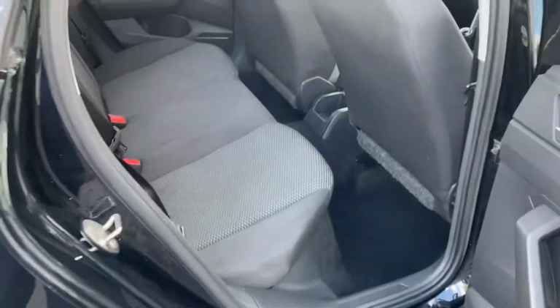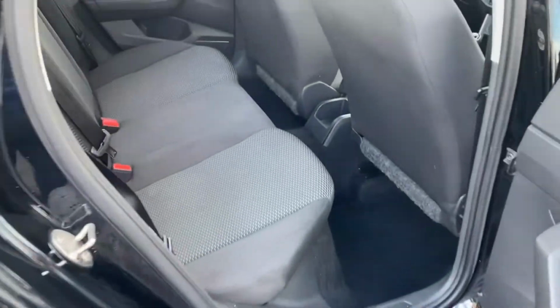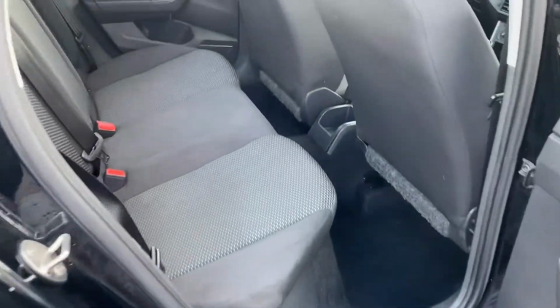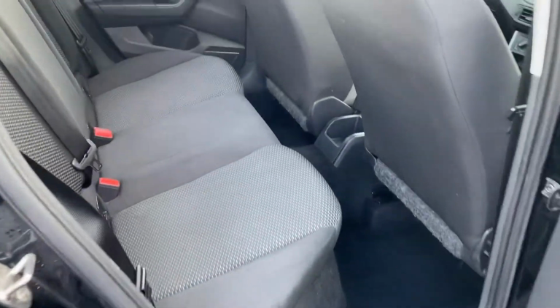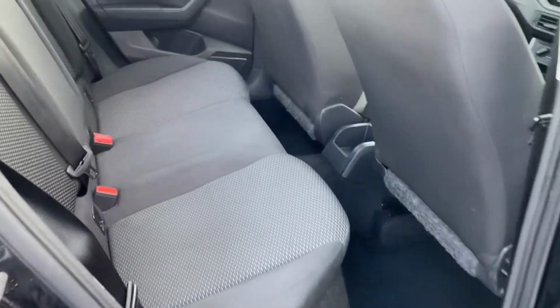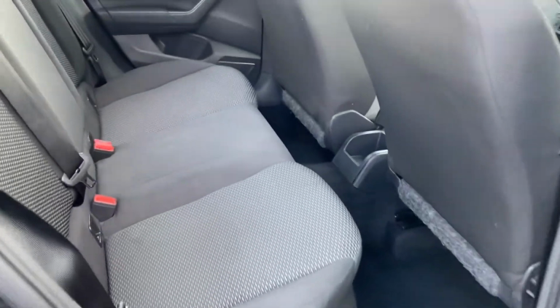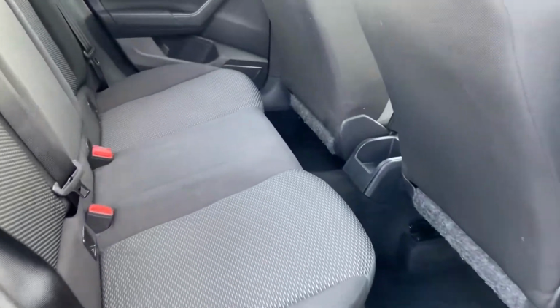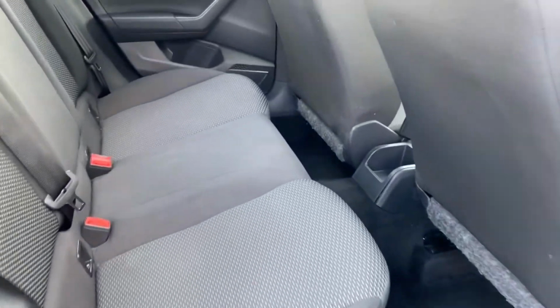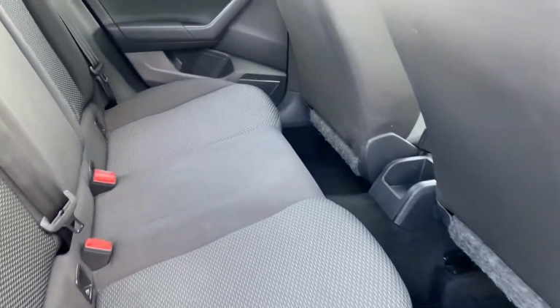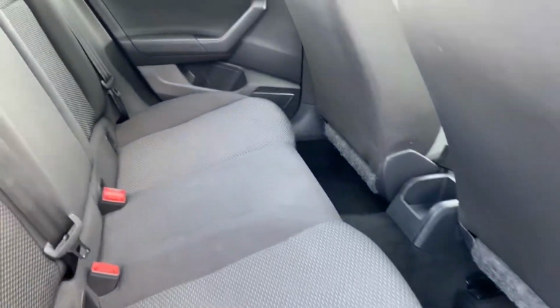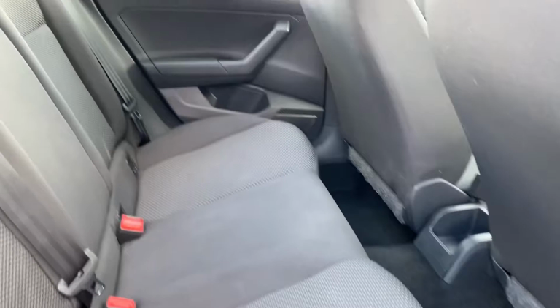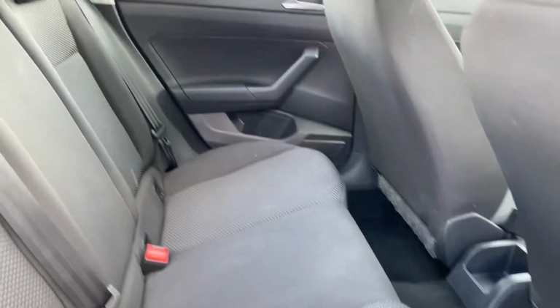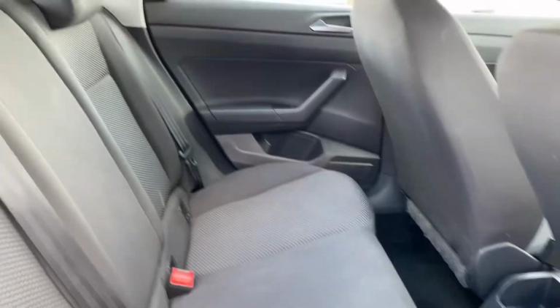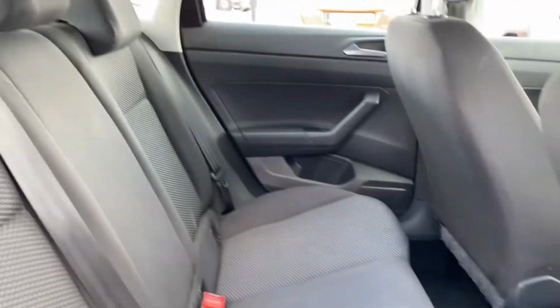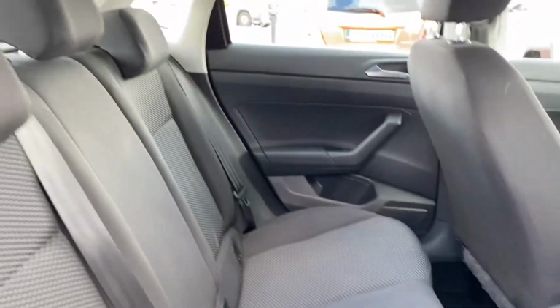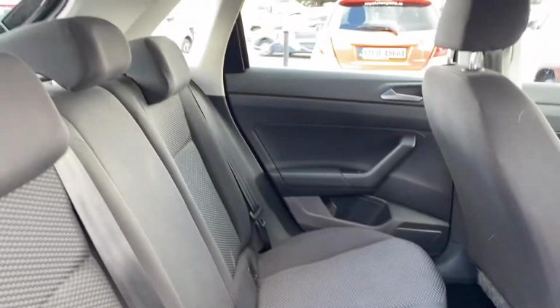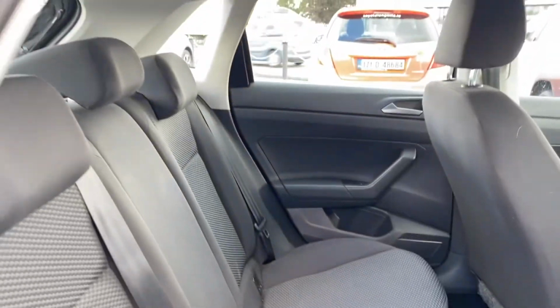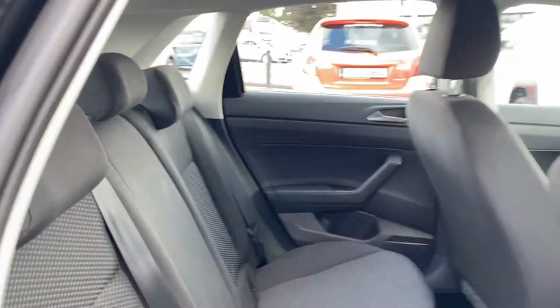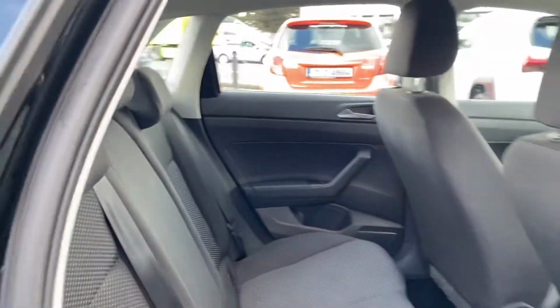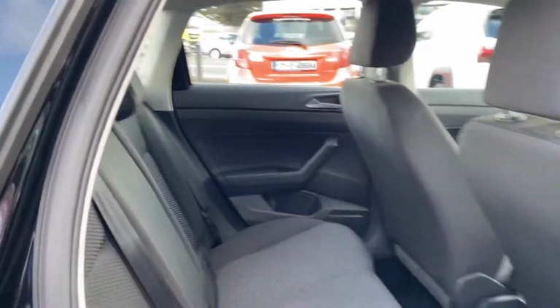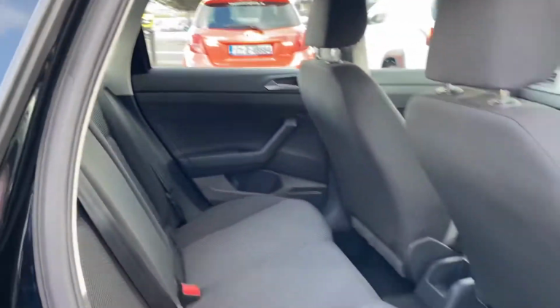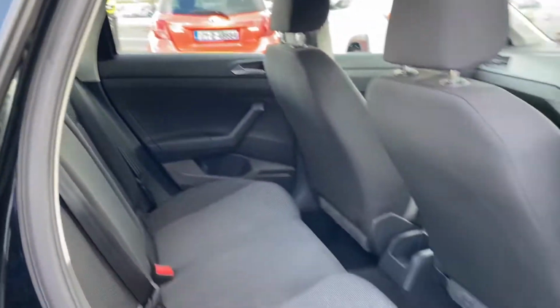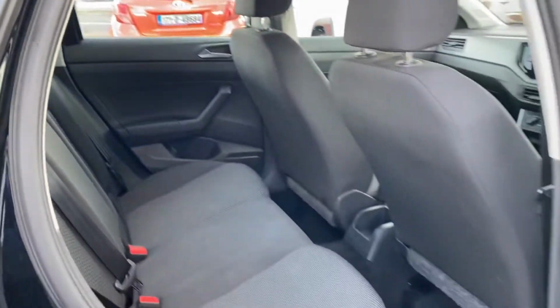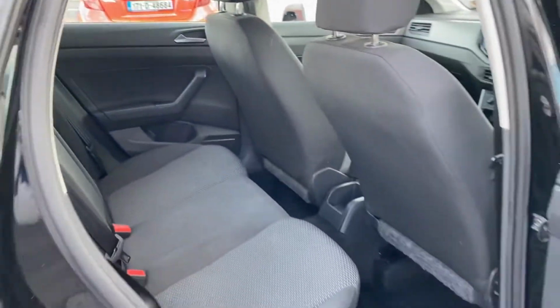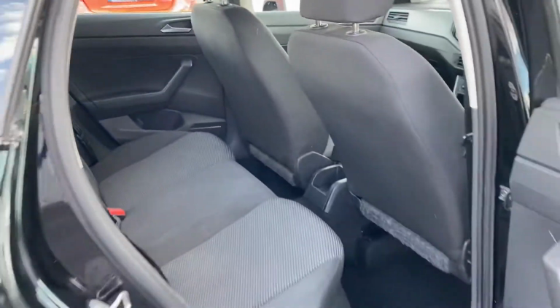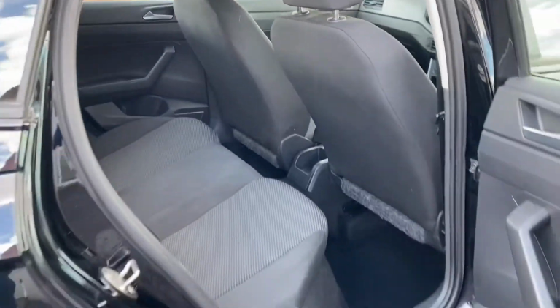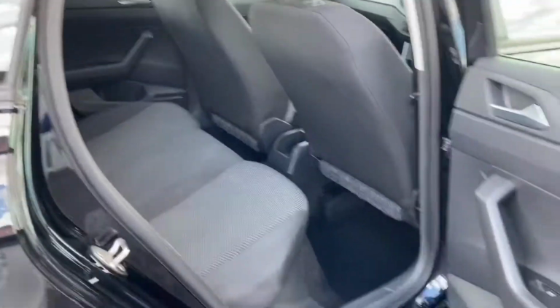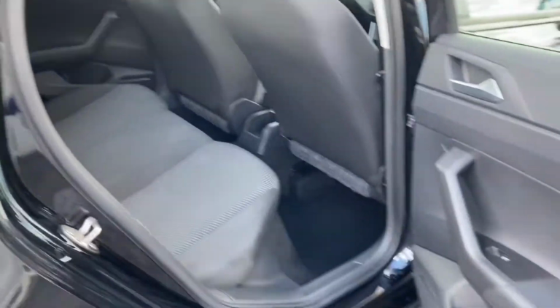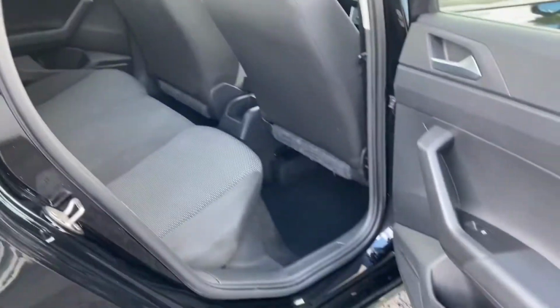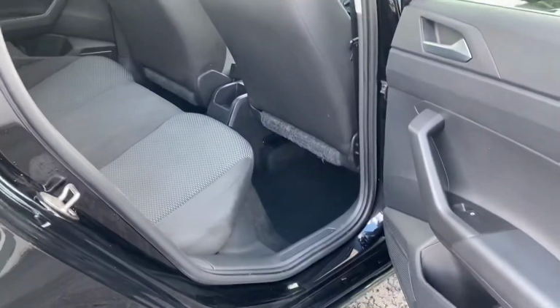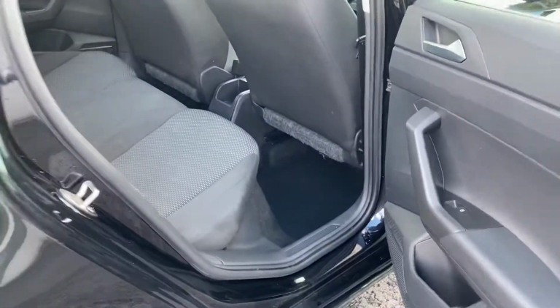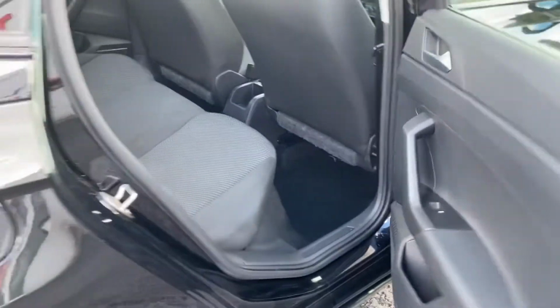In the rear of the car we have two isofix child seat anchor points and rear electric windows.